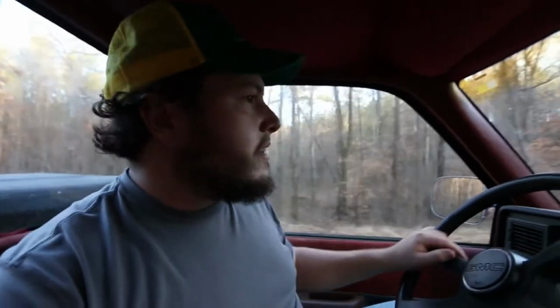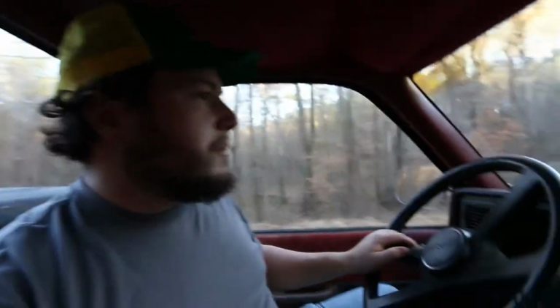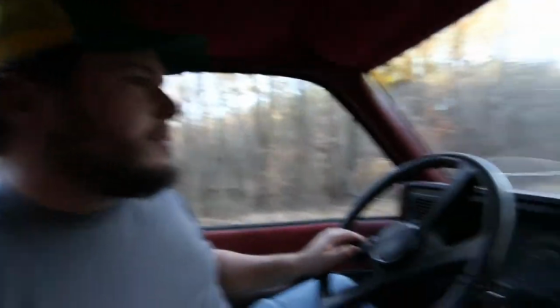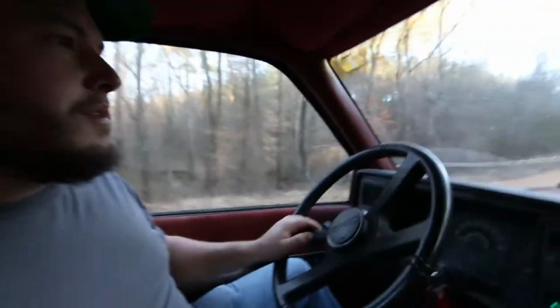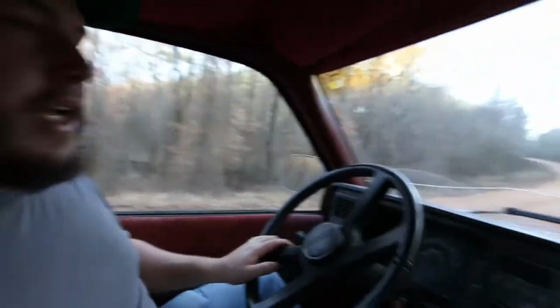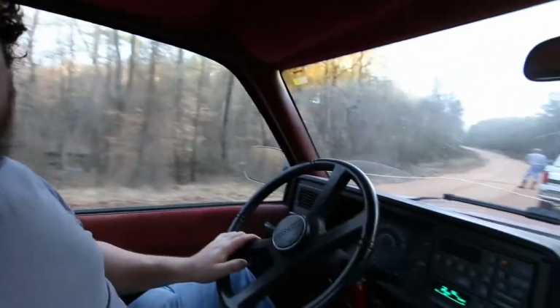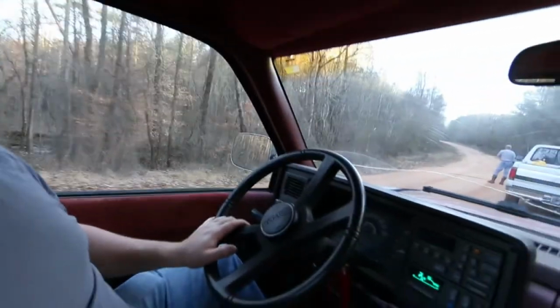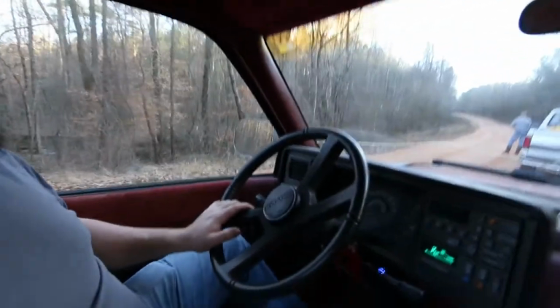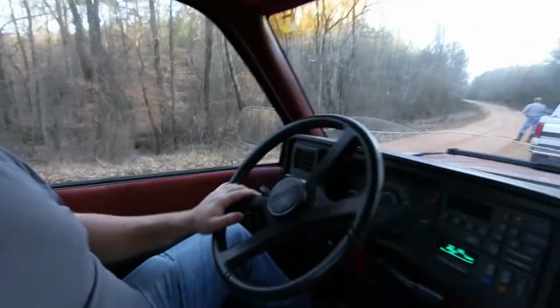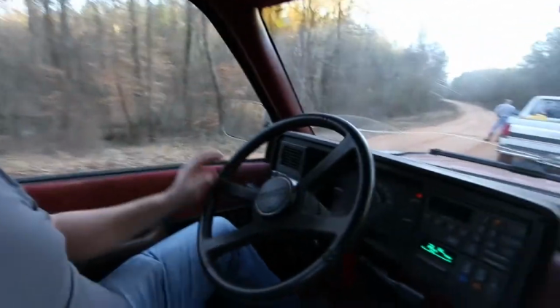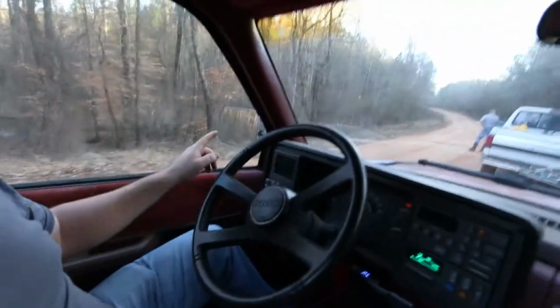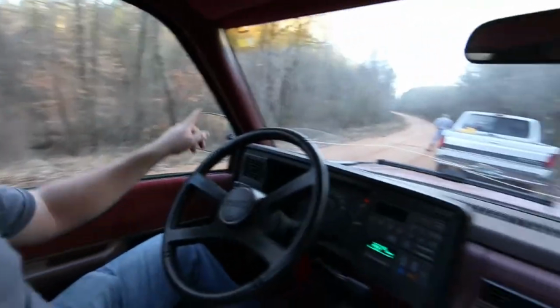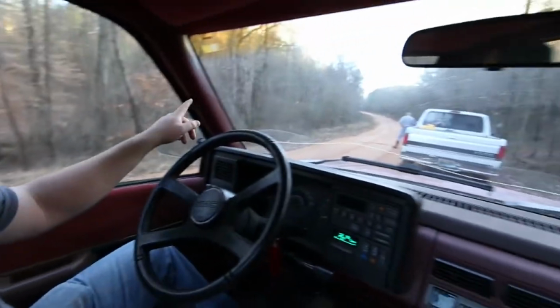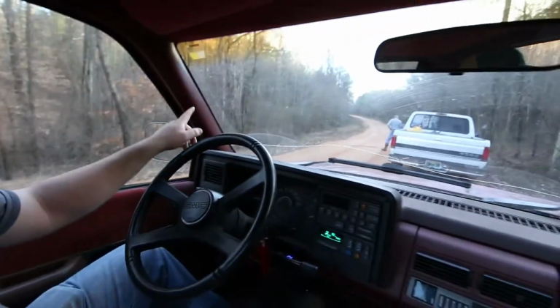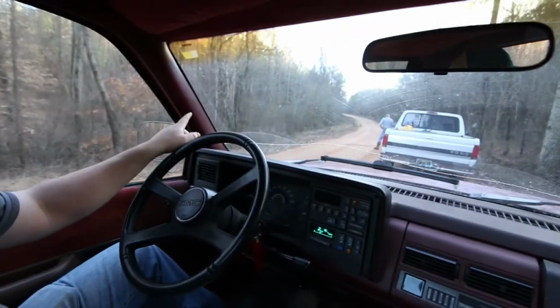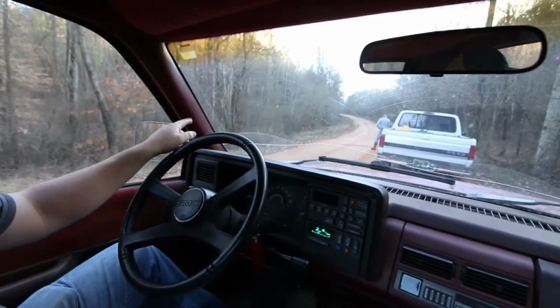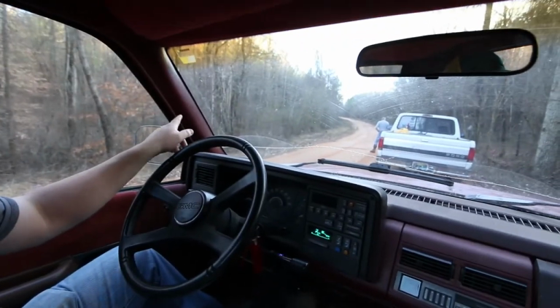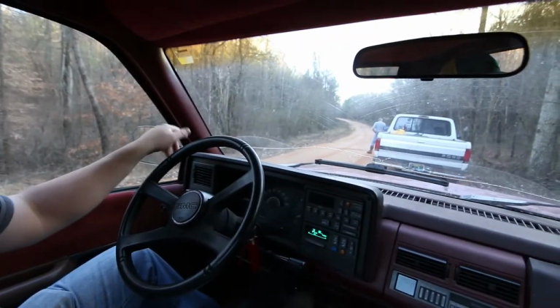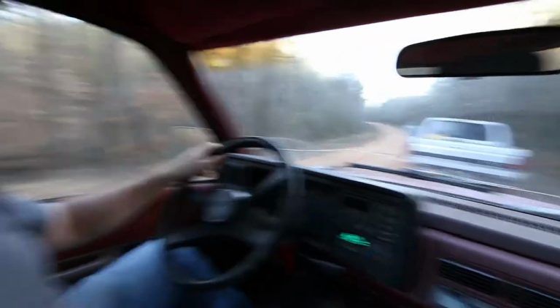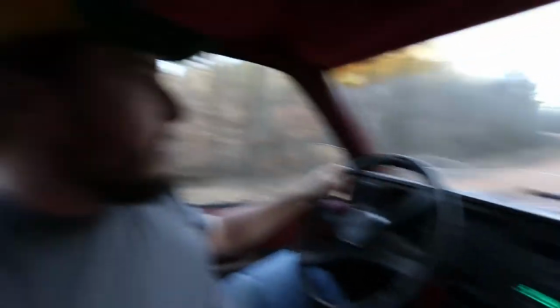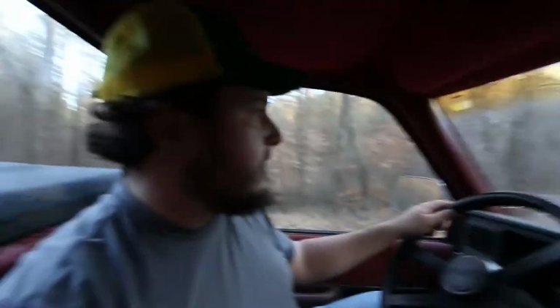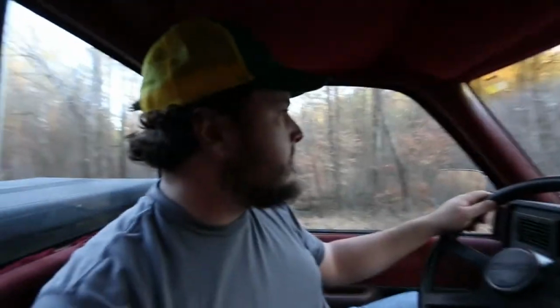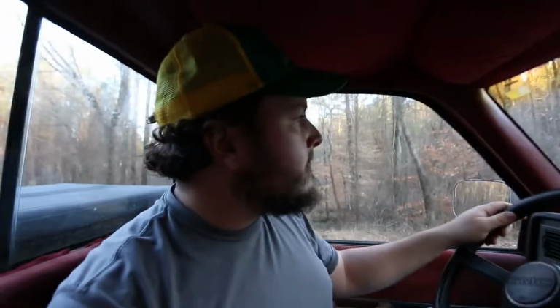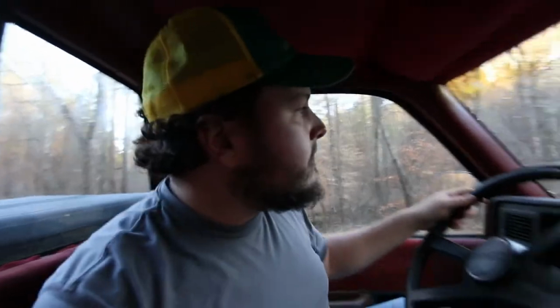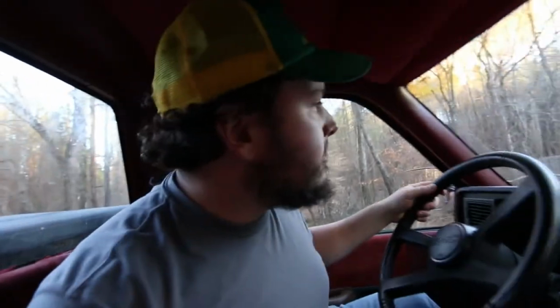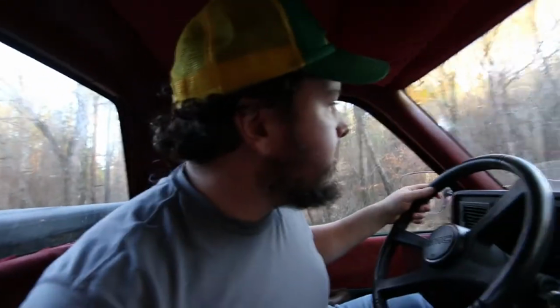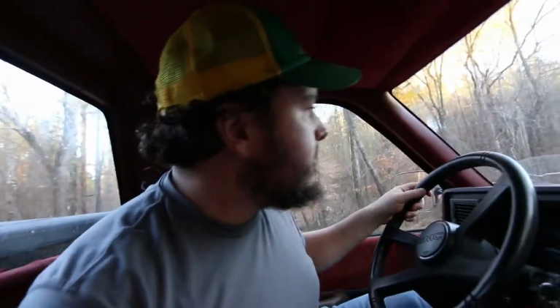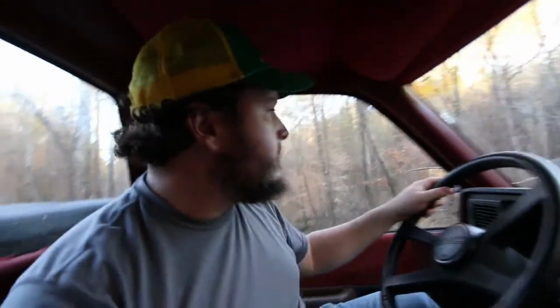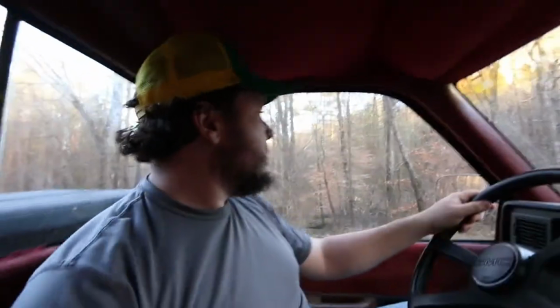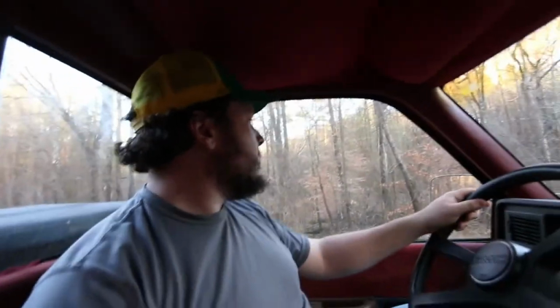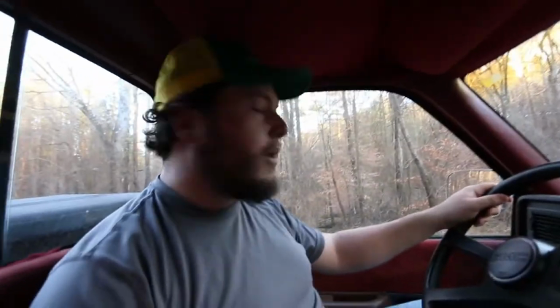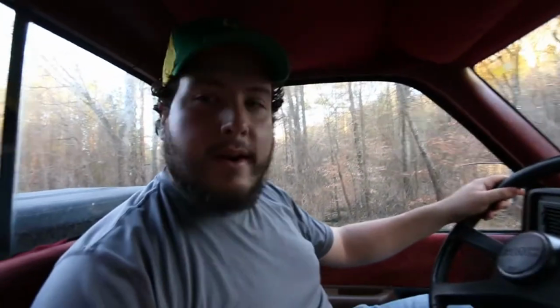Alright, this will be interesting. We've got to go in this ditch here and find the marker.